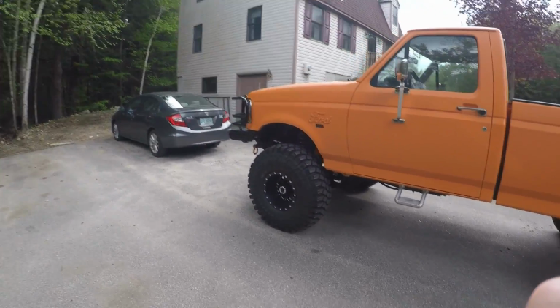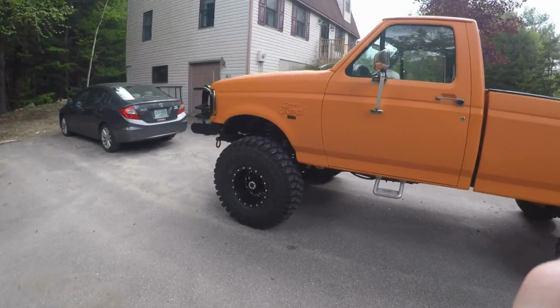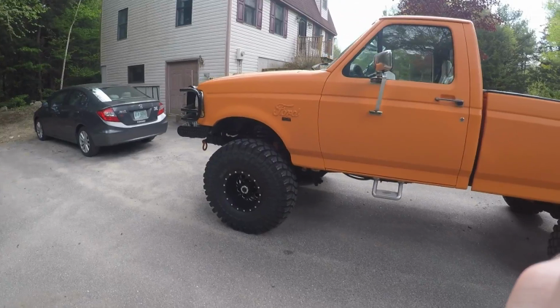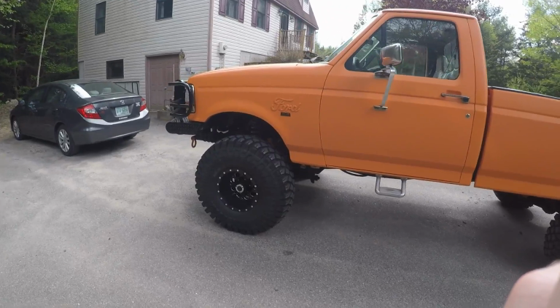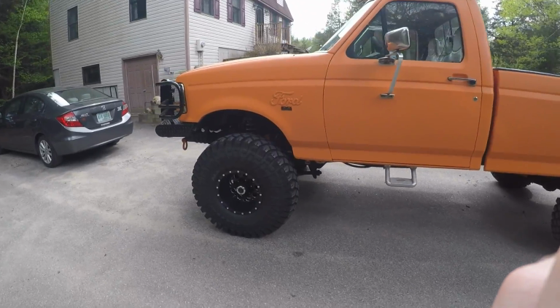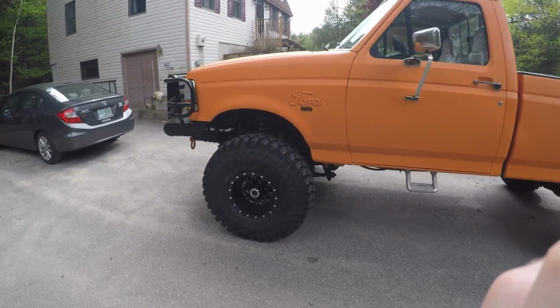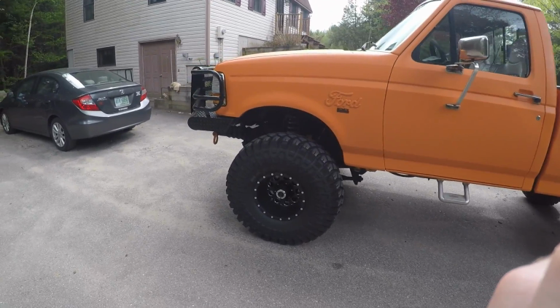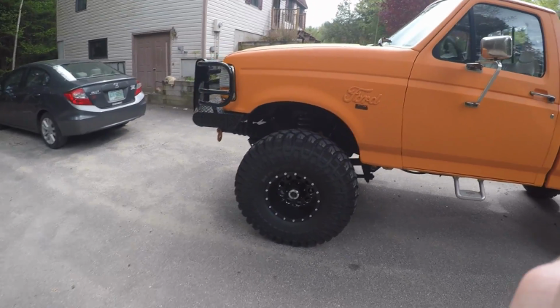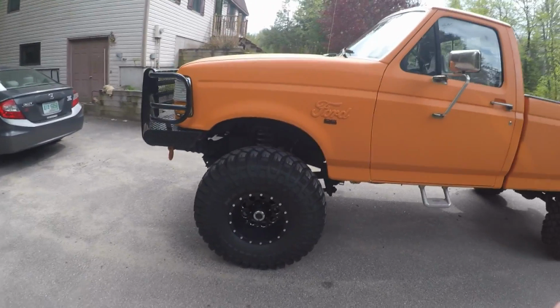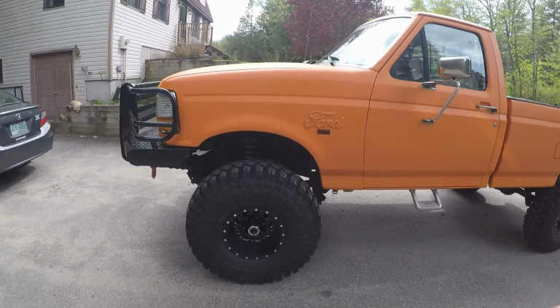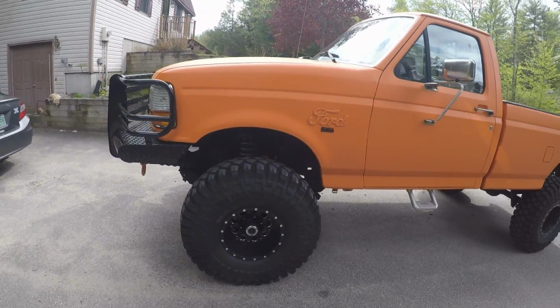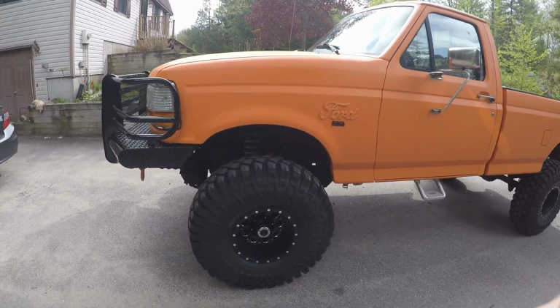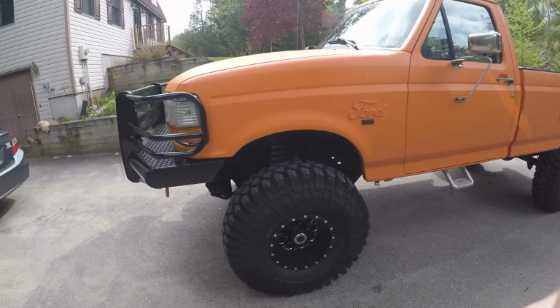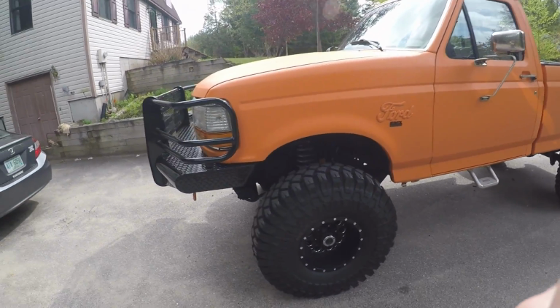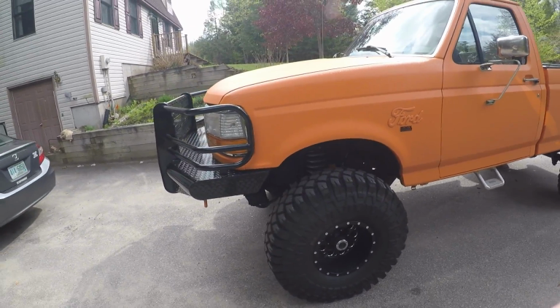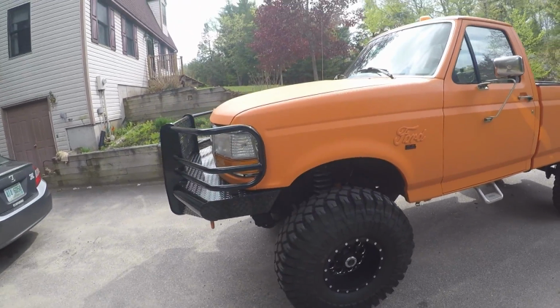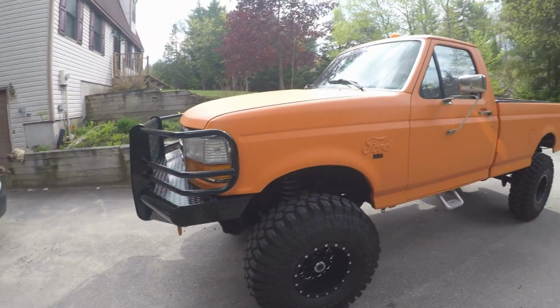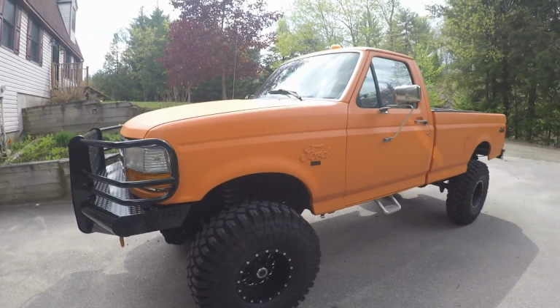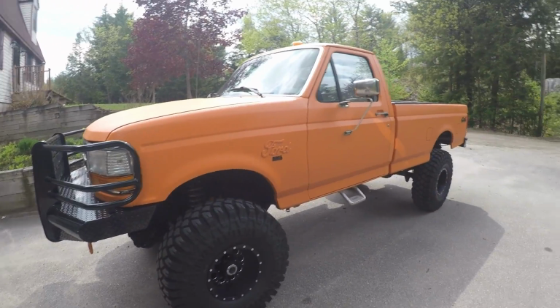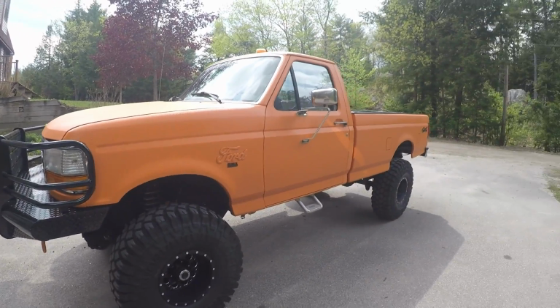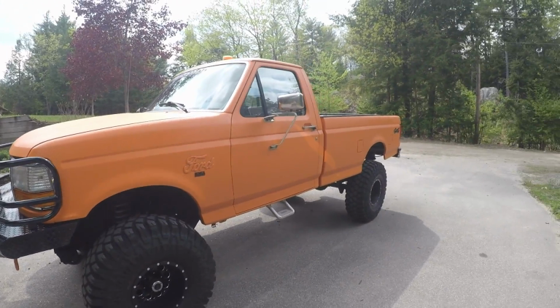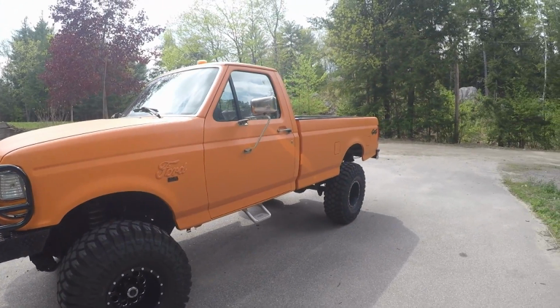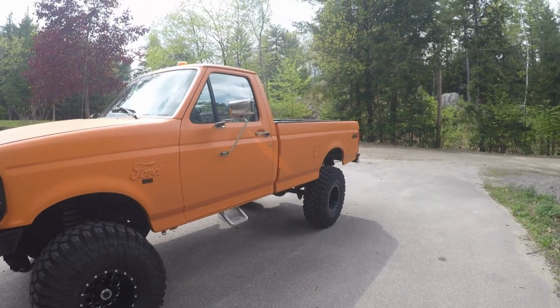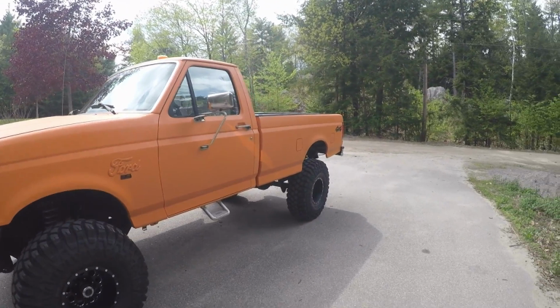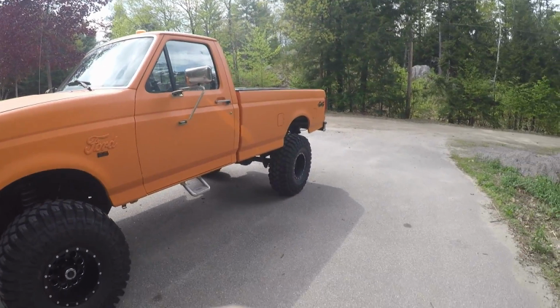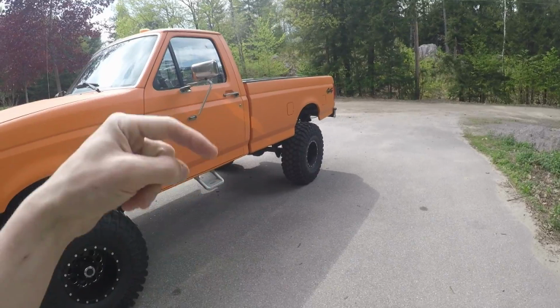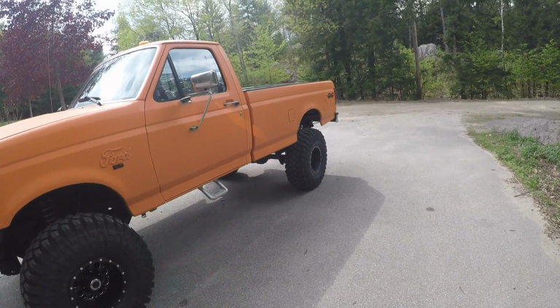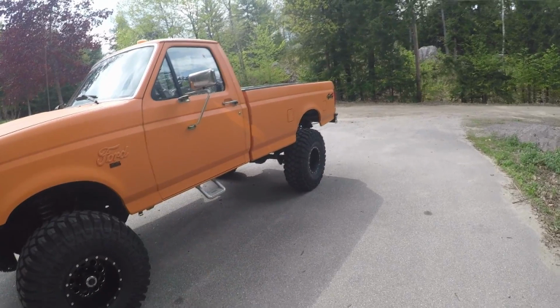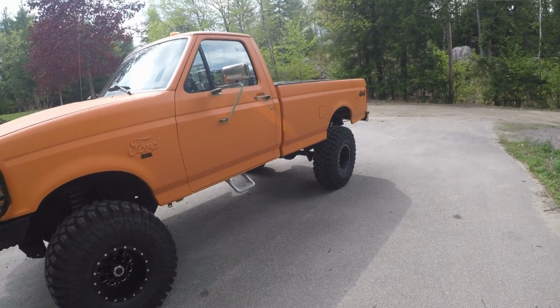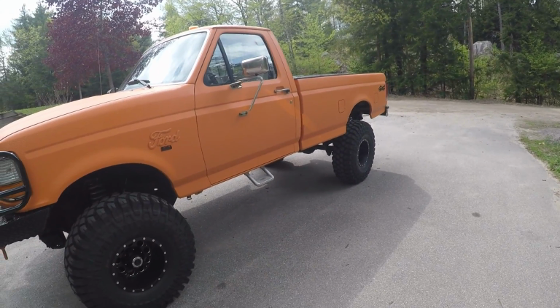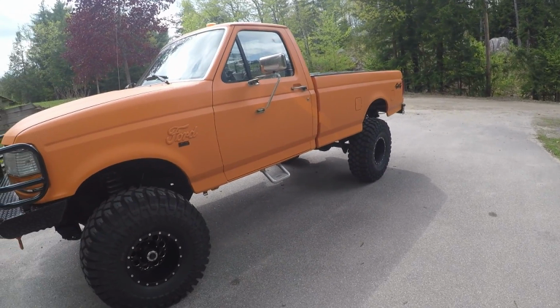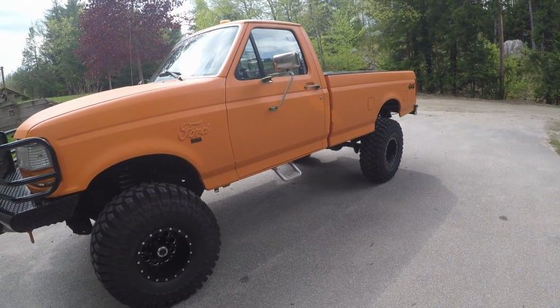All the new trucks don't have them. So if you guys have any thoughts on why the new trucks don't have step sides on them, leave those in the comments.